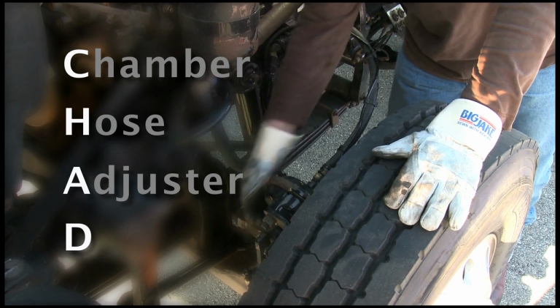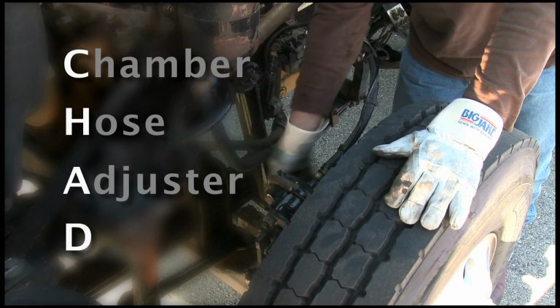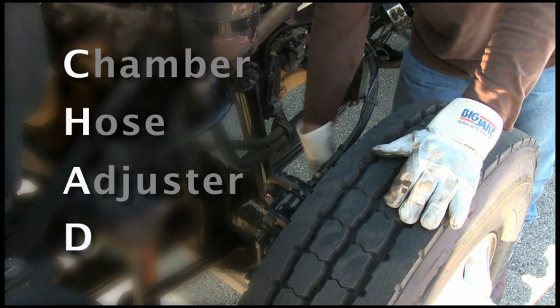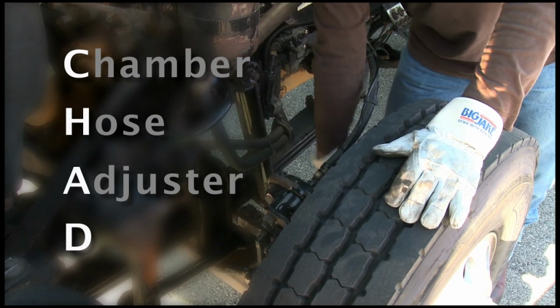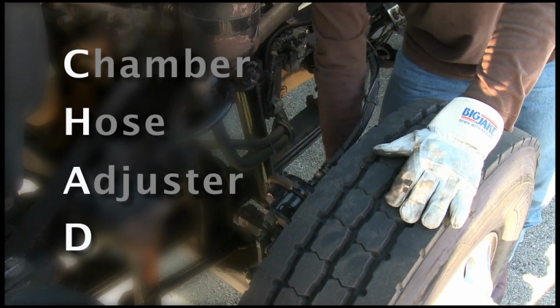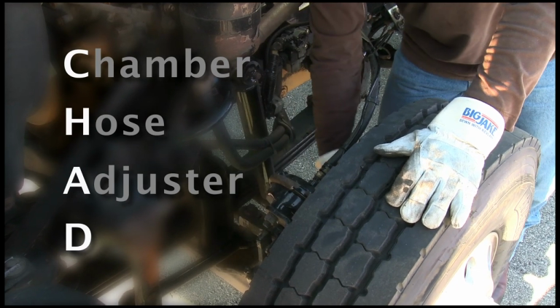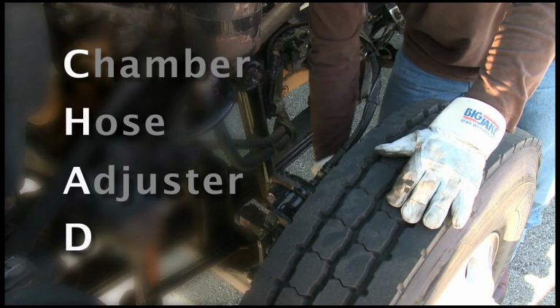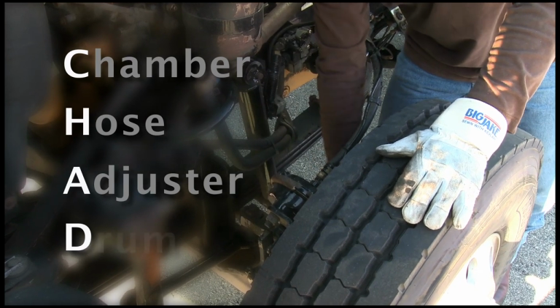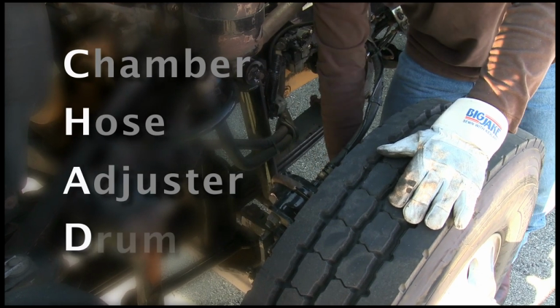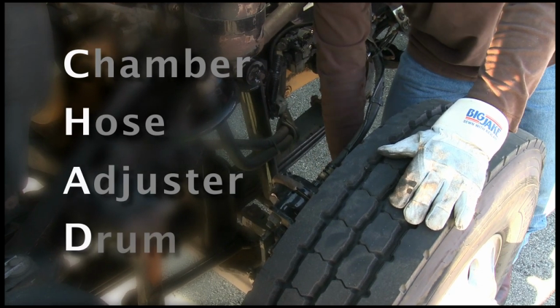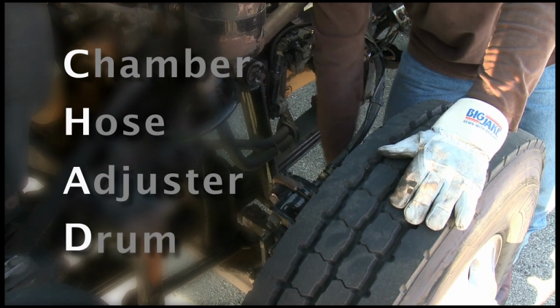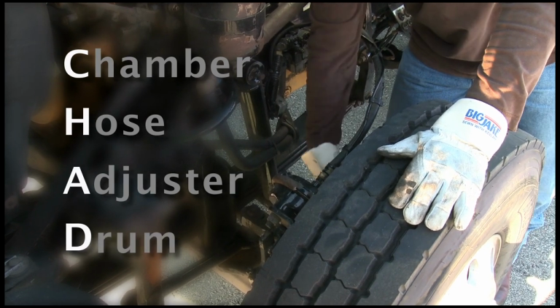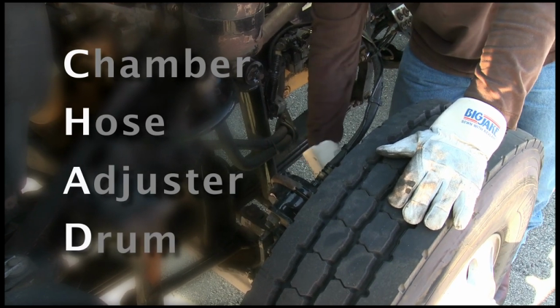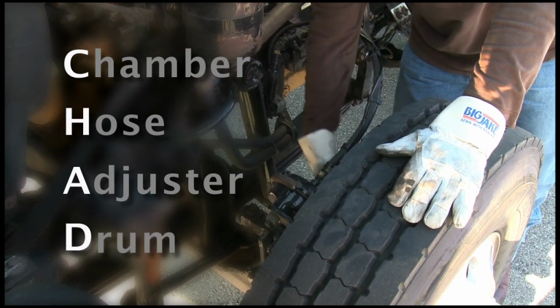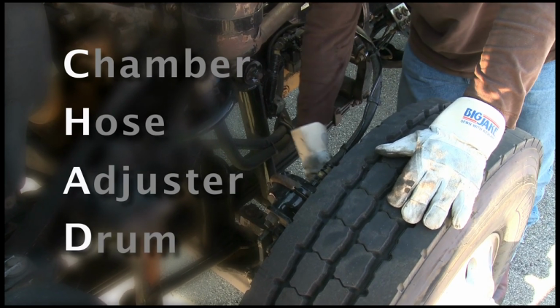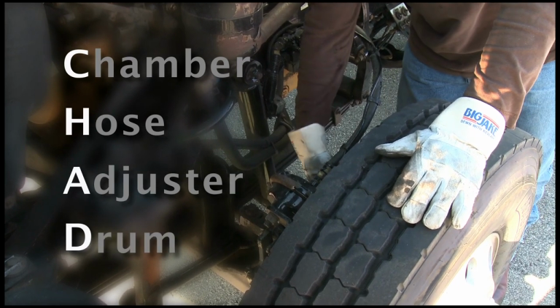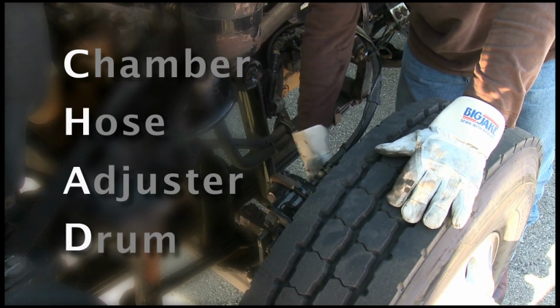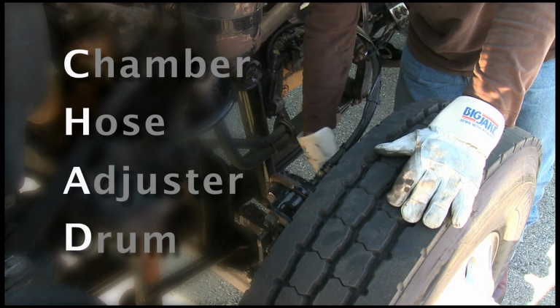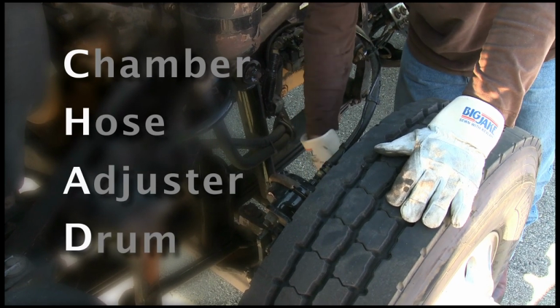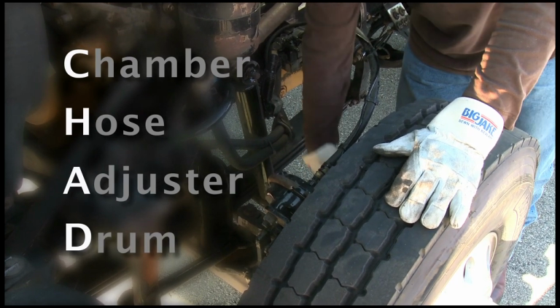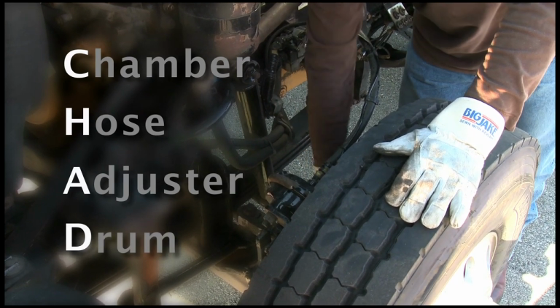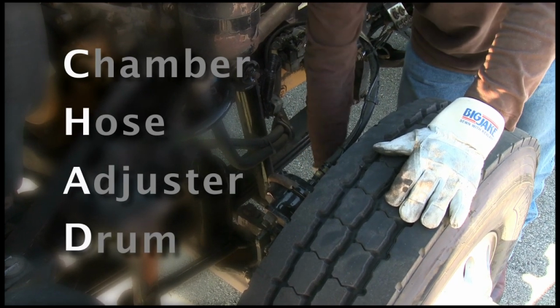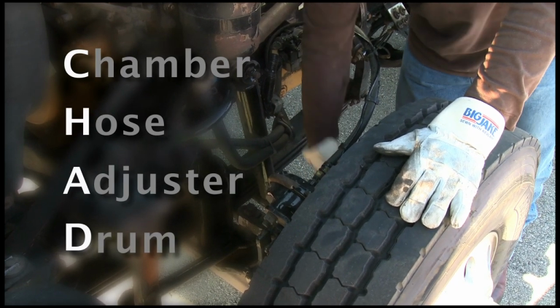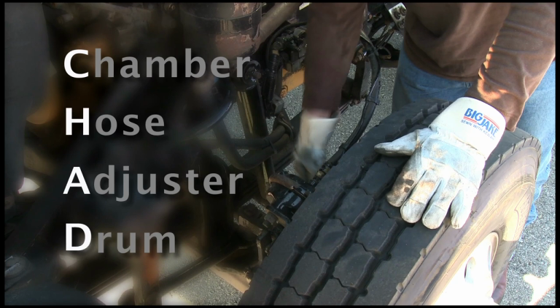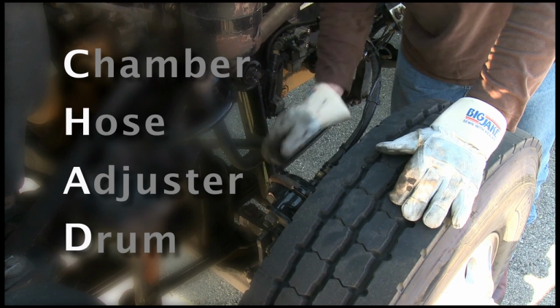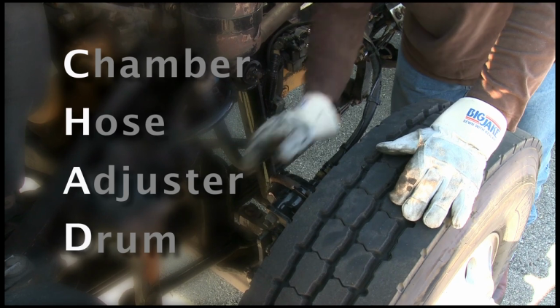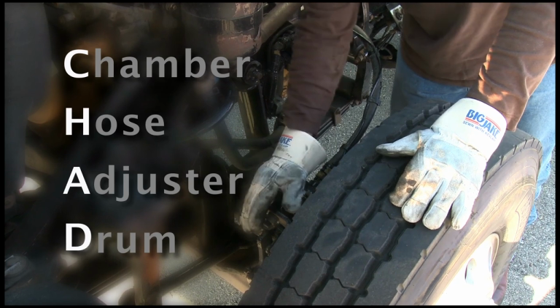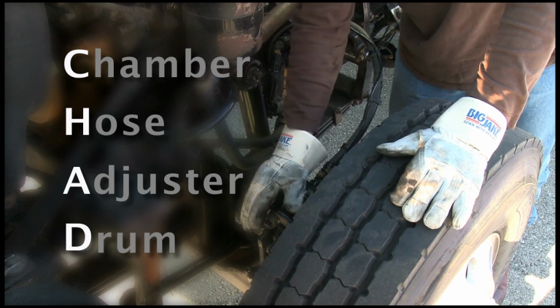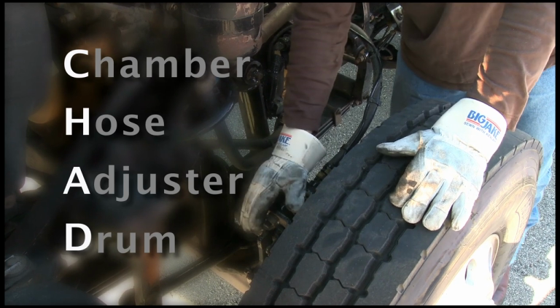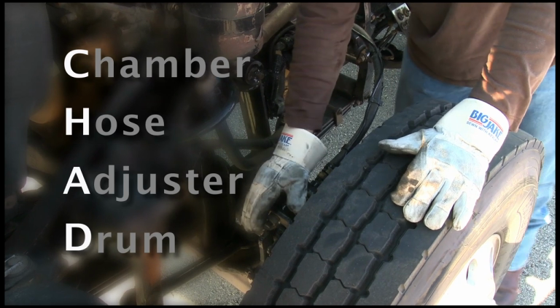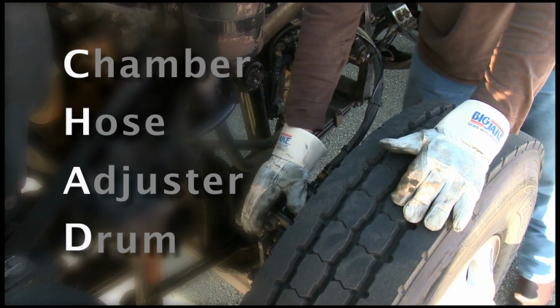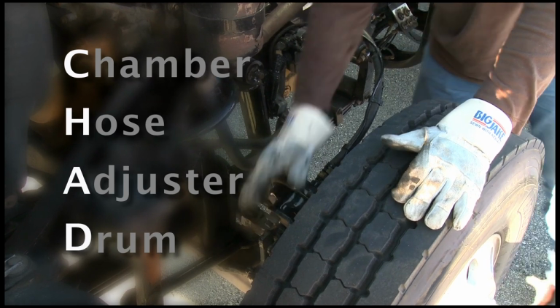Then I want to go to D — the drum lining. Make sure that I have at least about a quarter inch of brake pad to properly stop the vehicle.